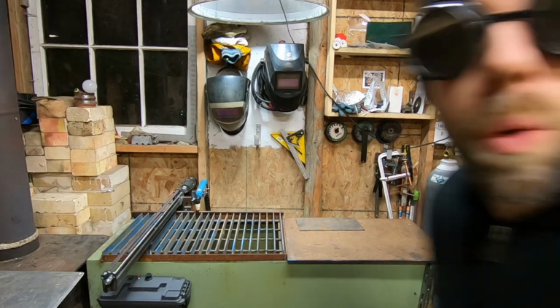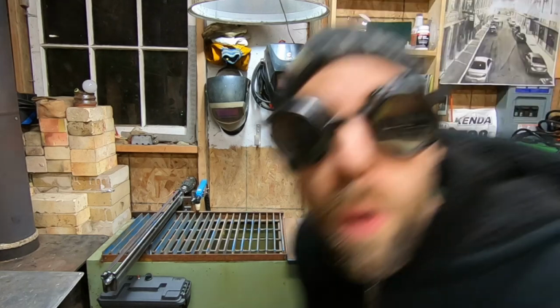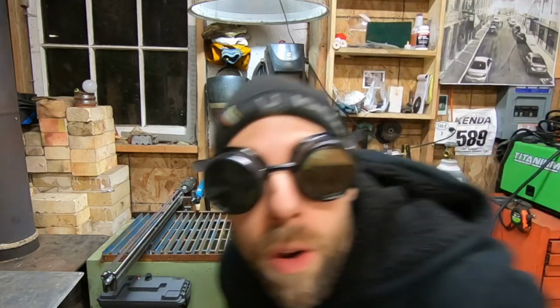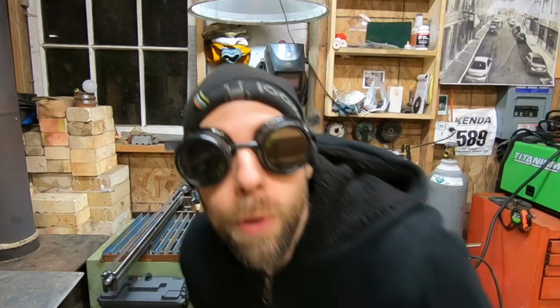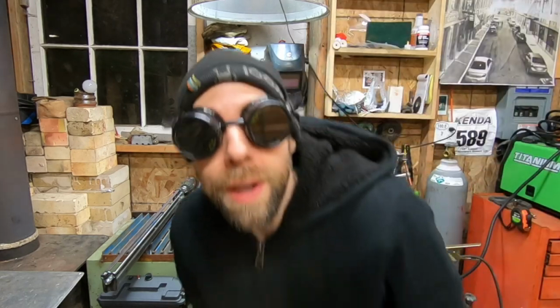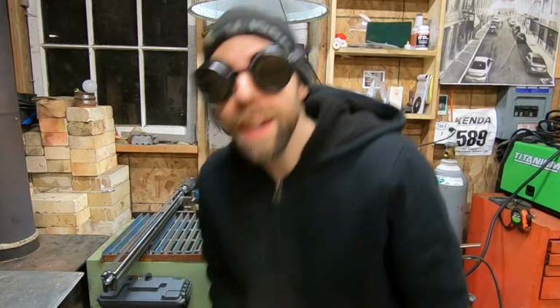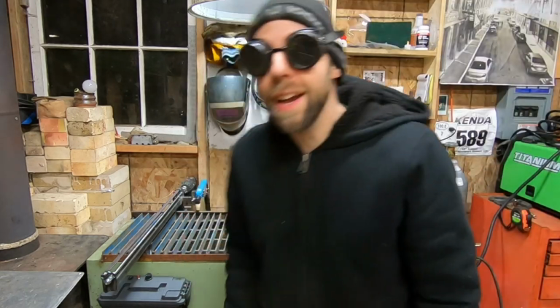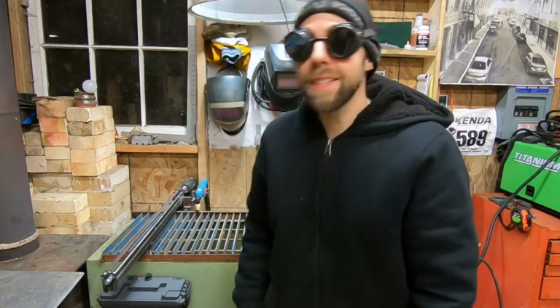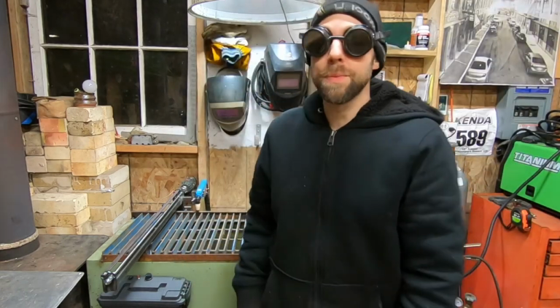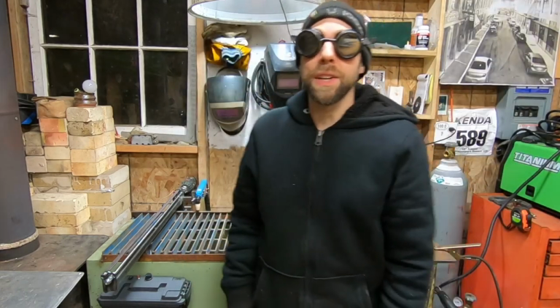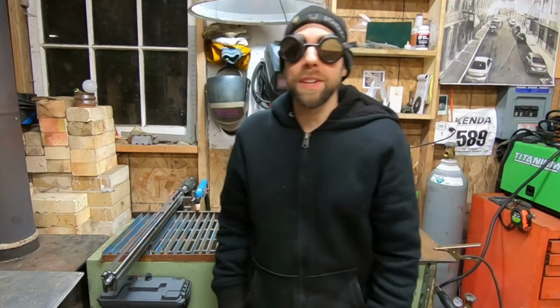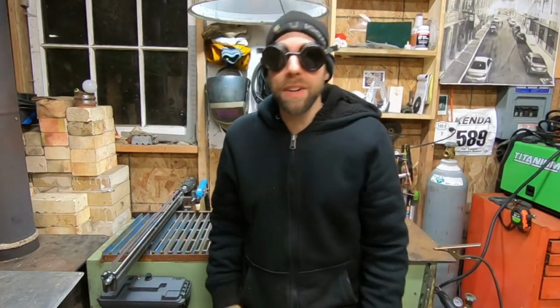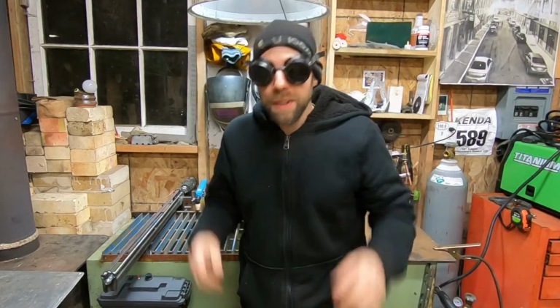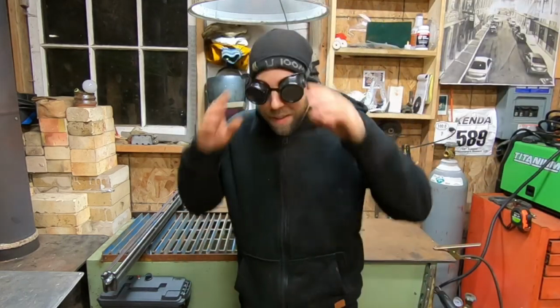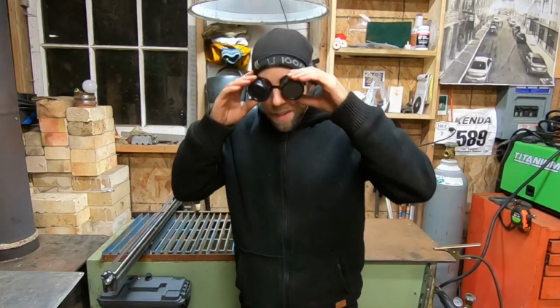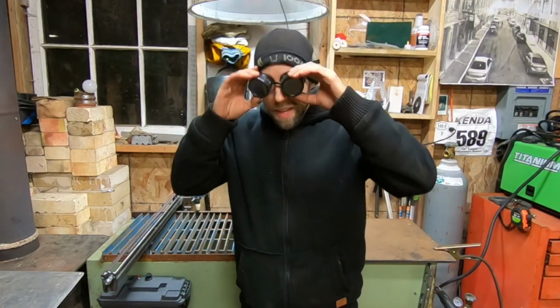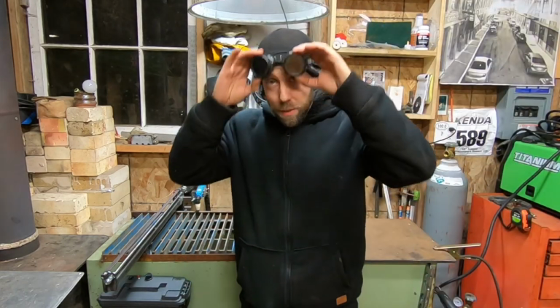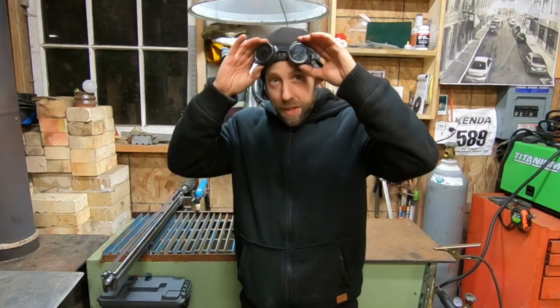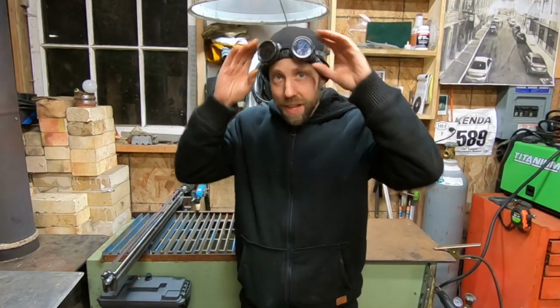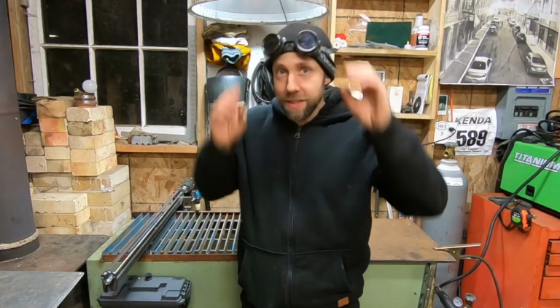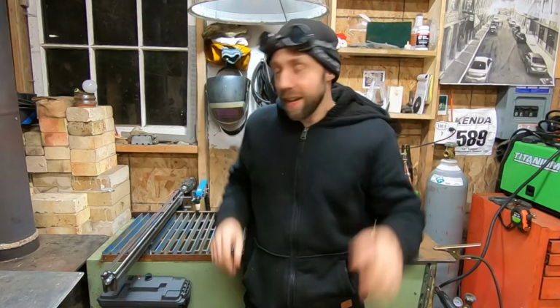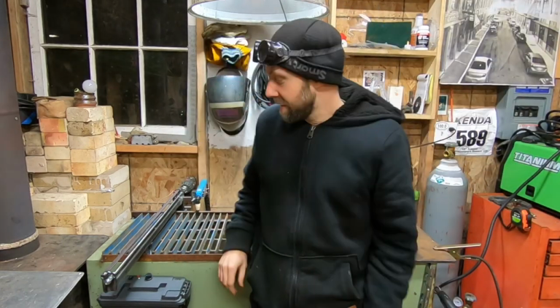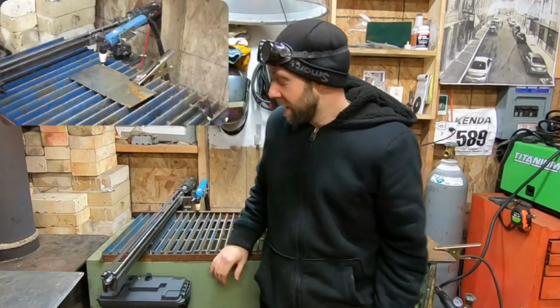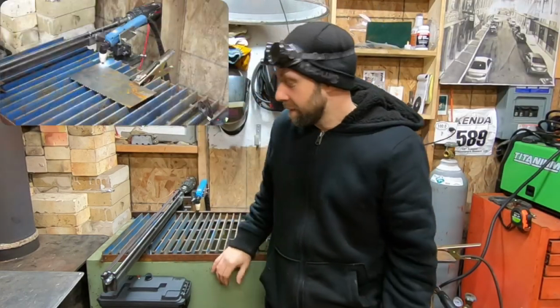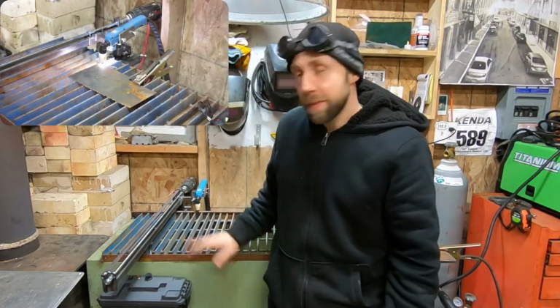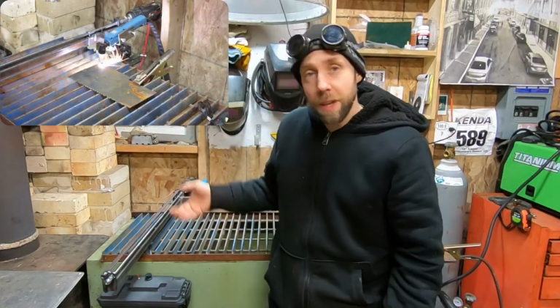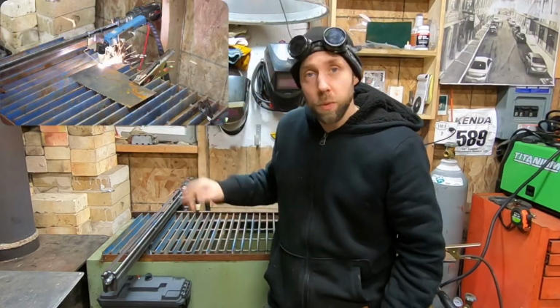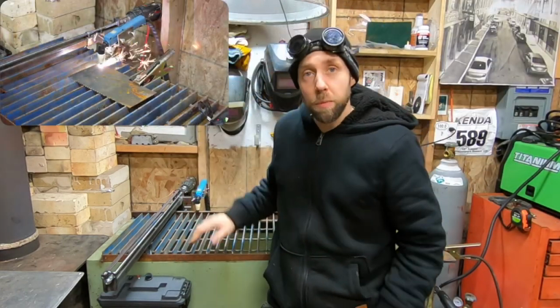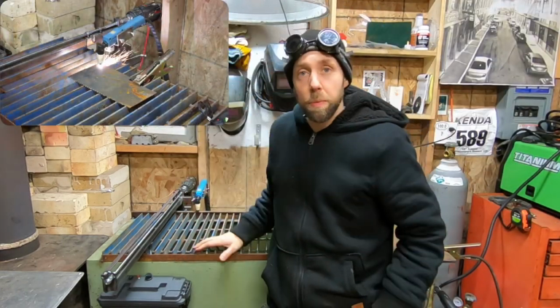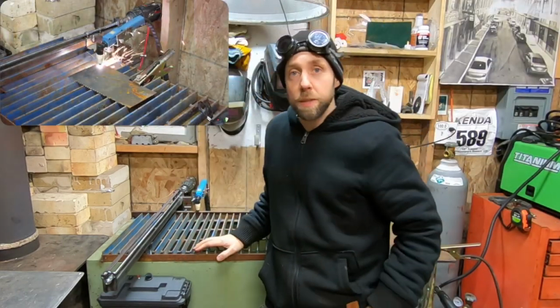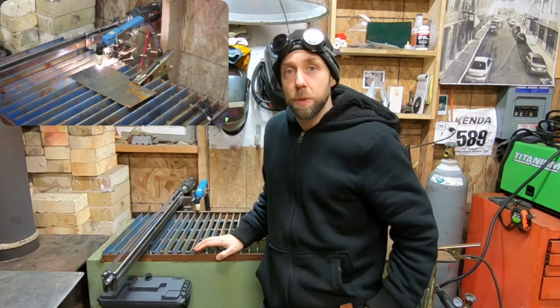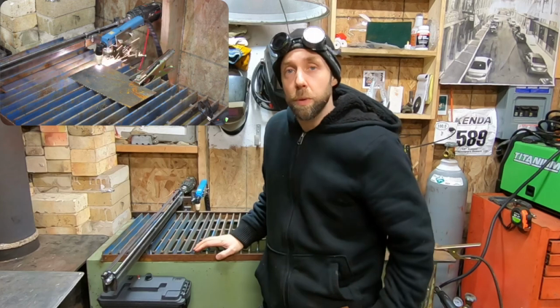Whoa! Hey guys, it's Michael here. Got some crazy glasses on because I was running my plasma torch.